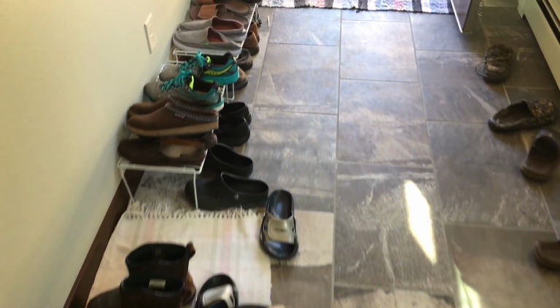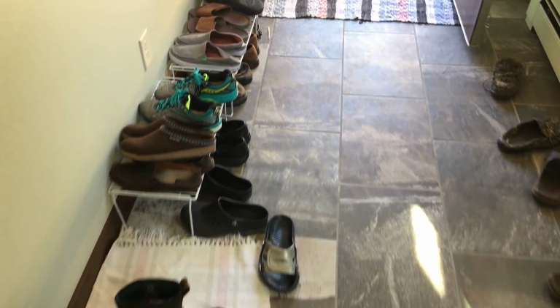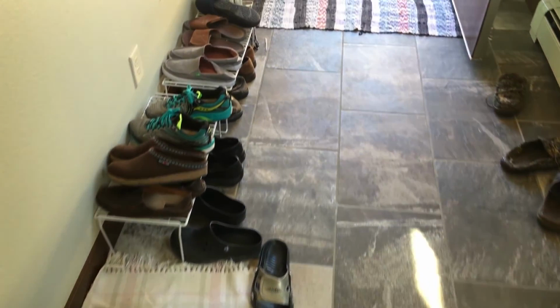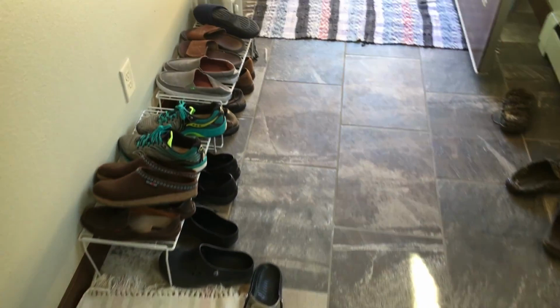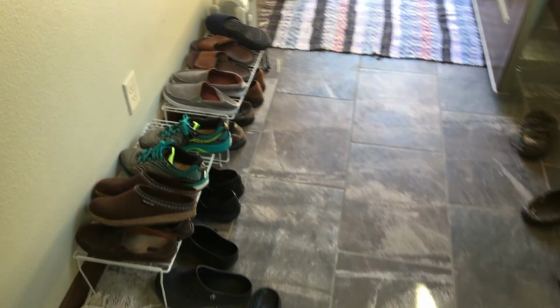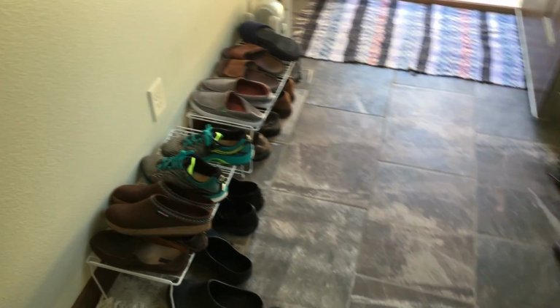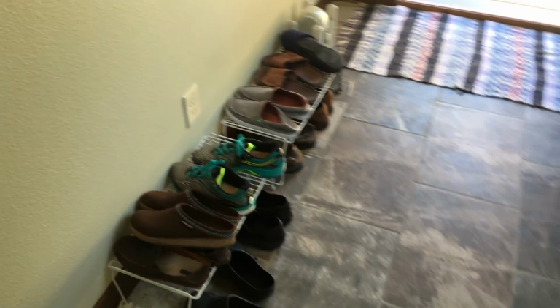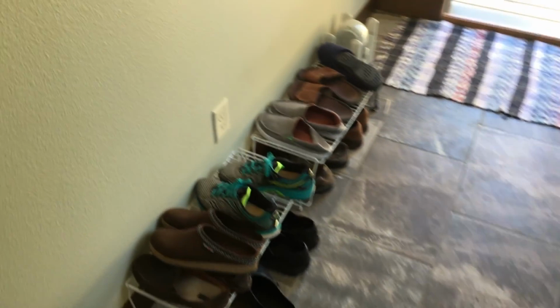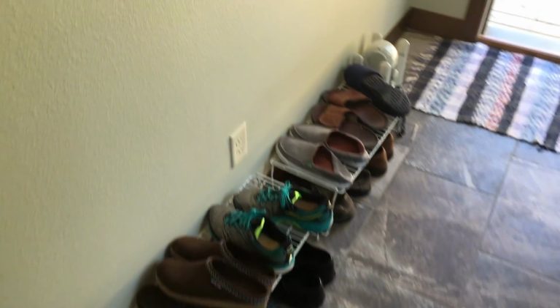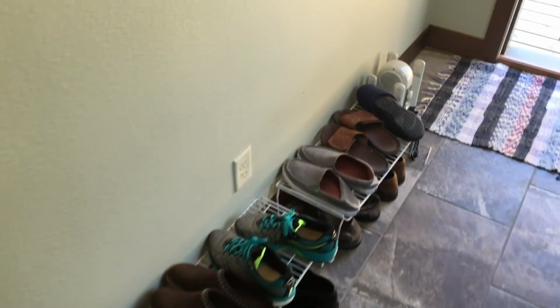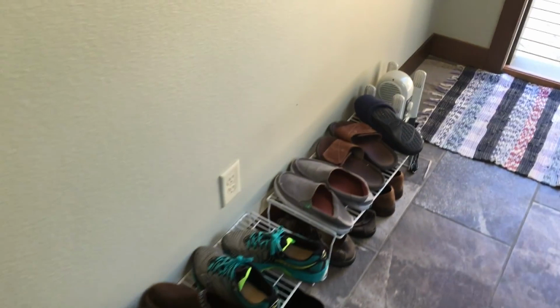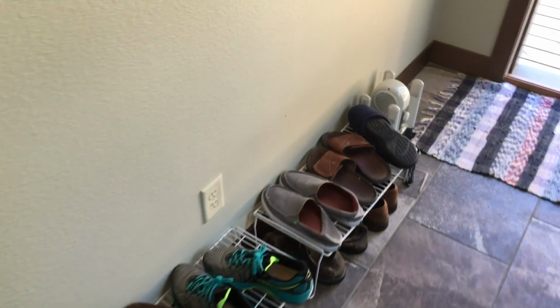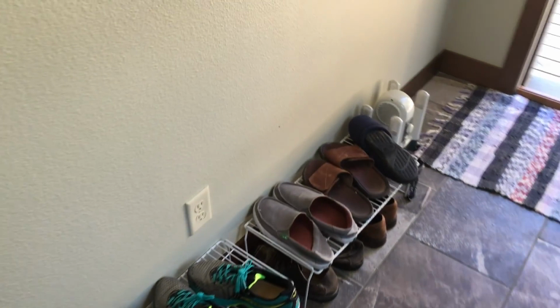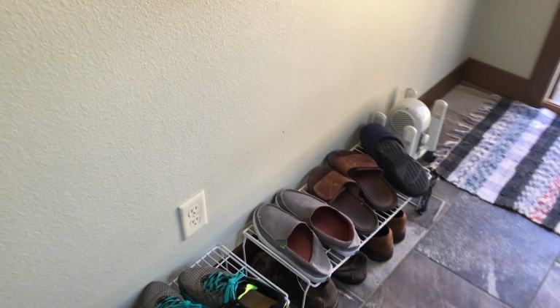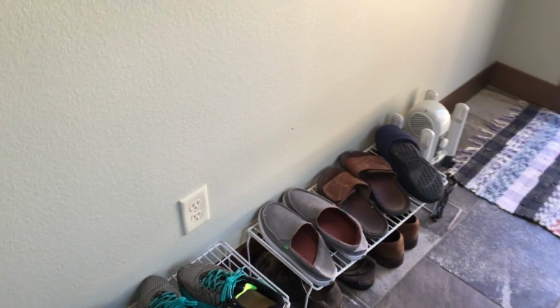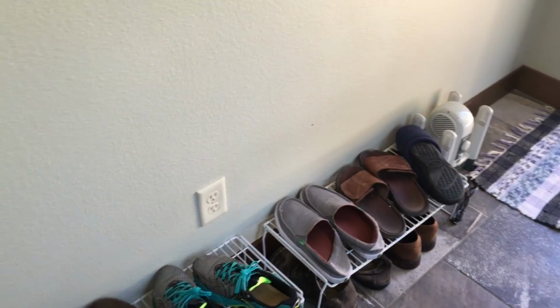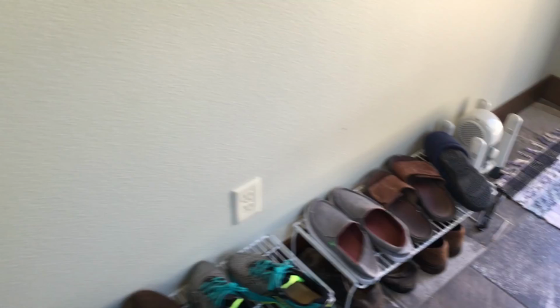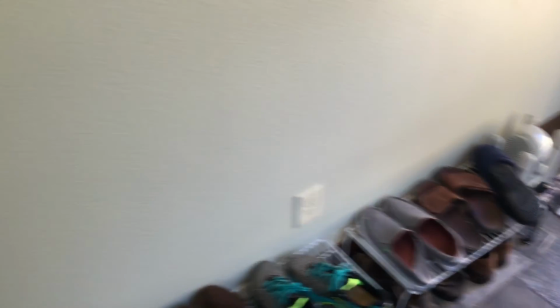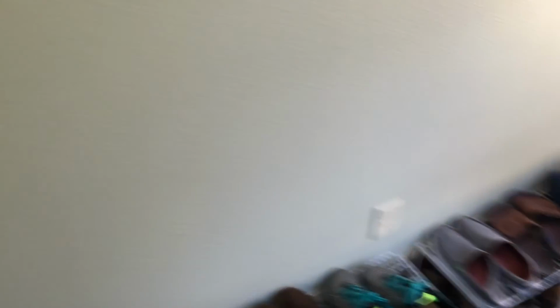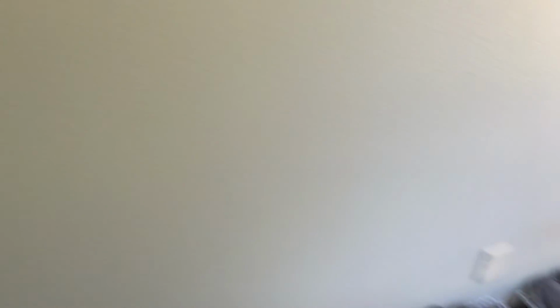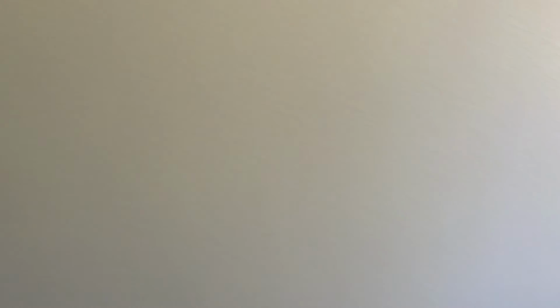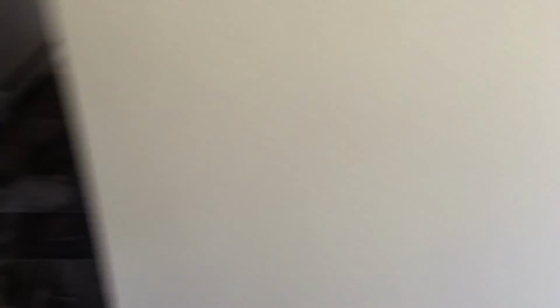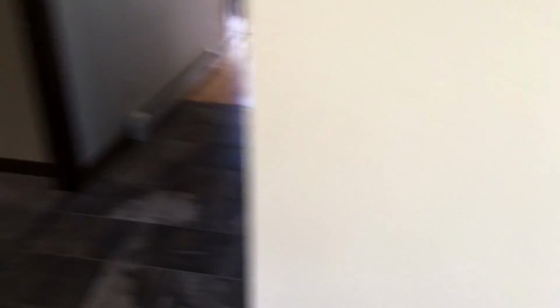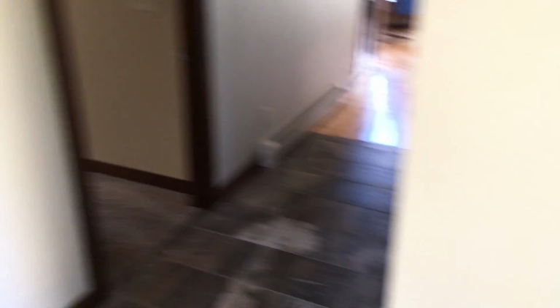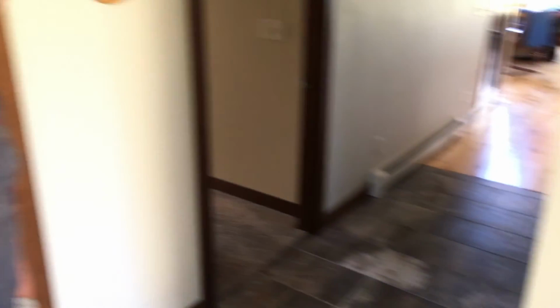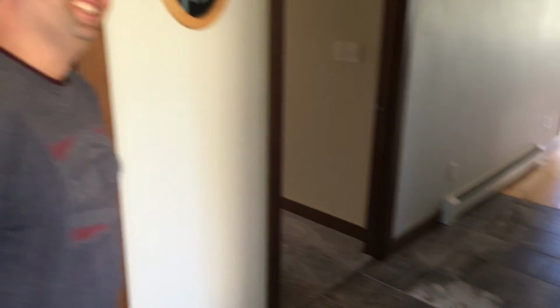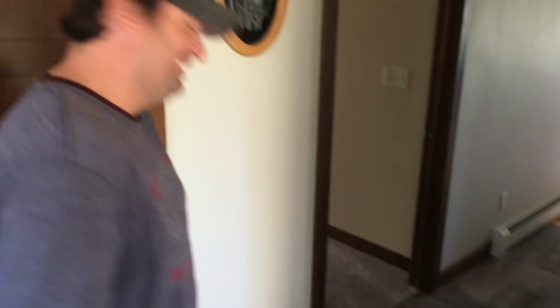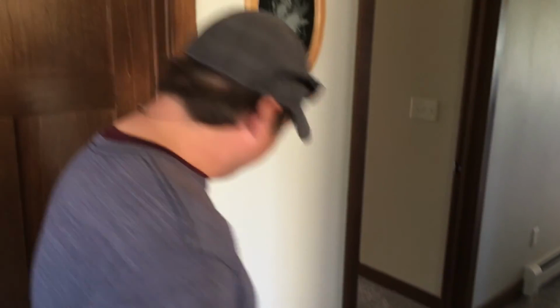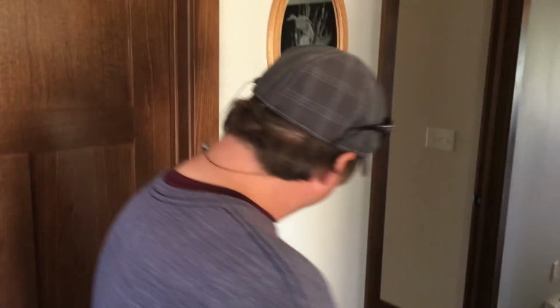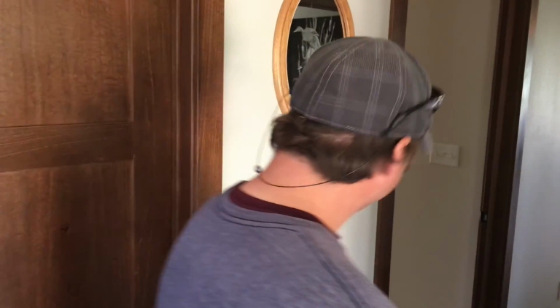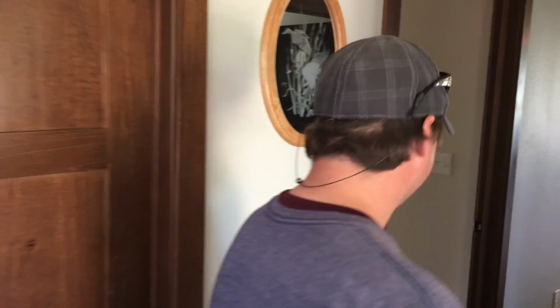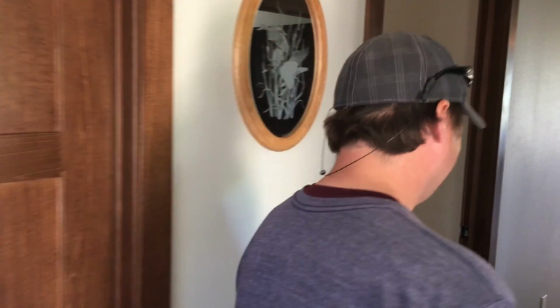Apparently Lars and Tara own 1100 pairs of shoes each, which is perfectly acceptable if you ask me.